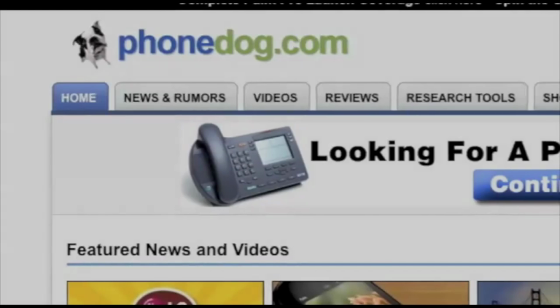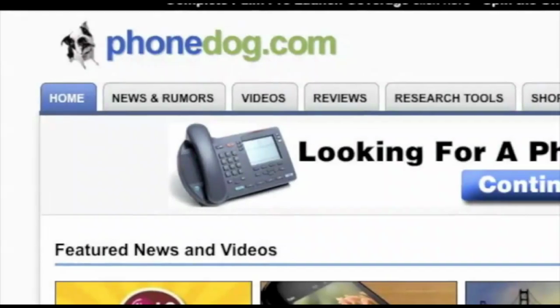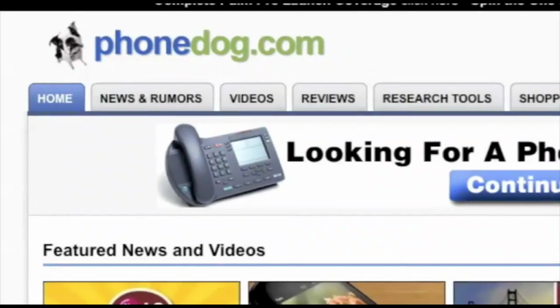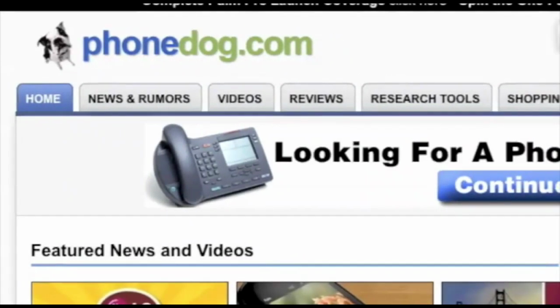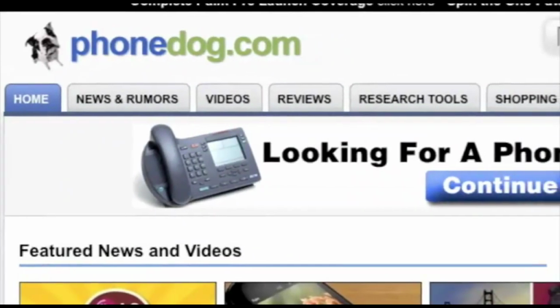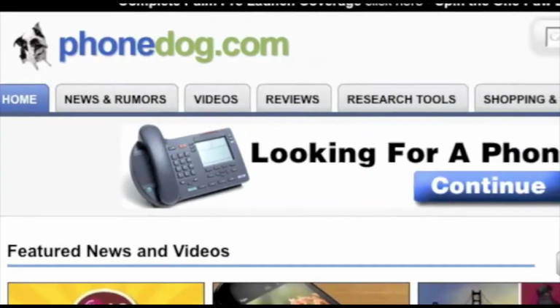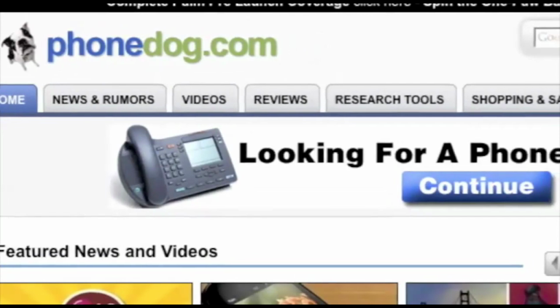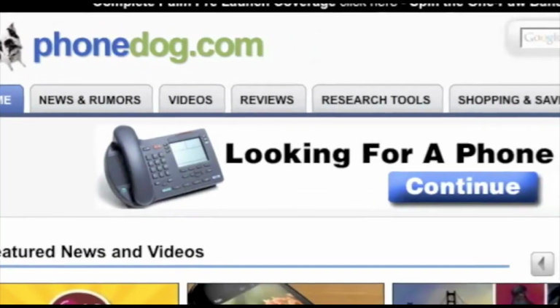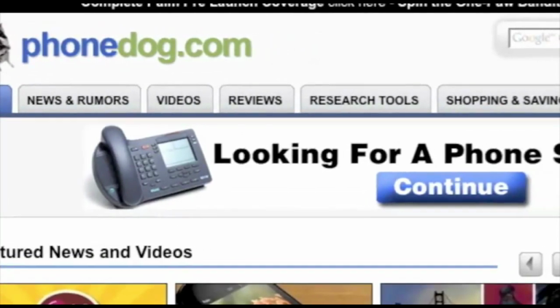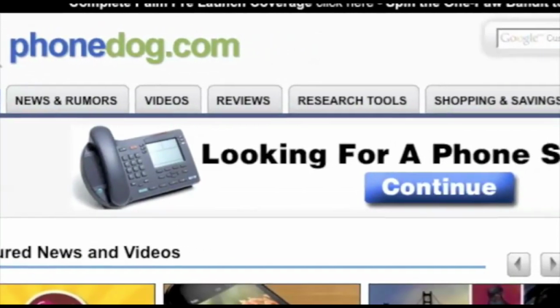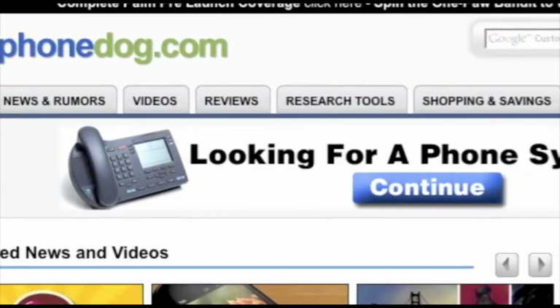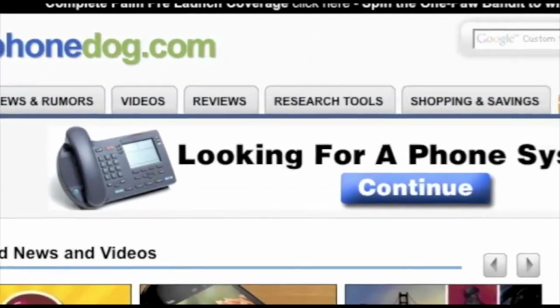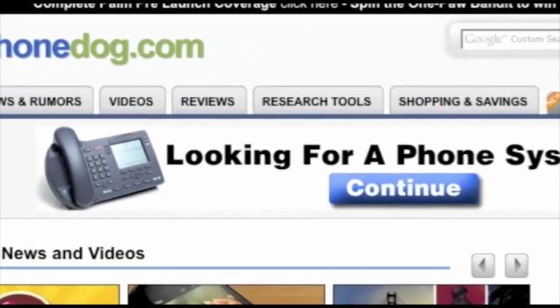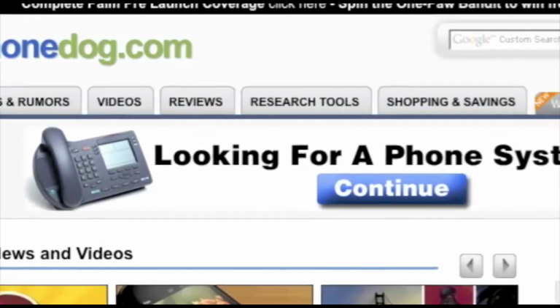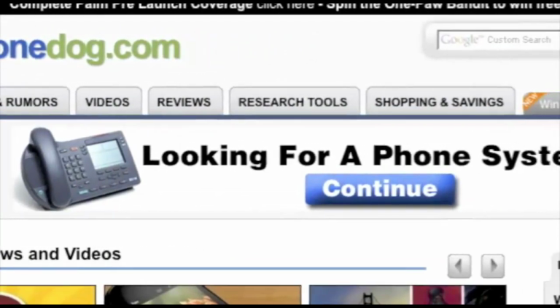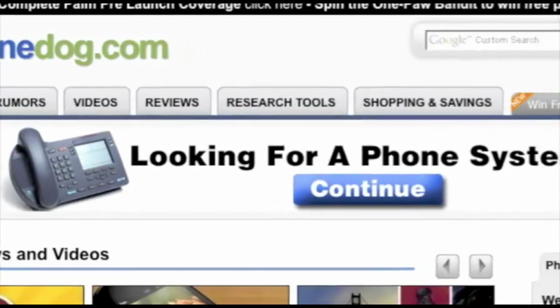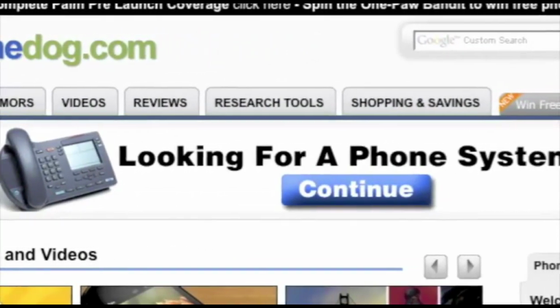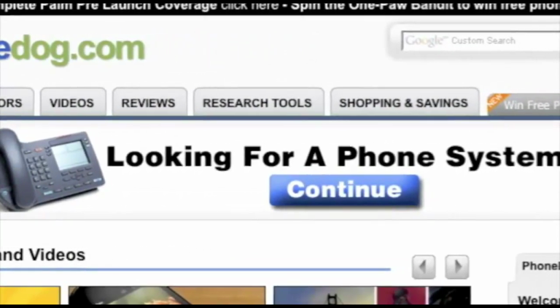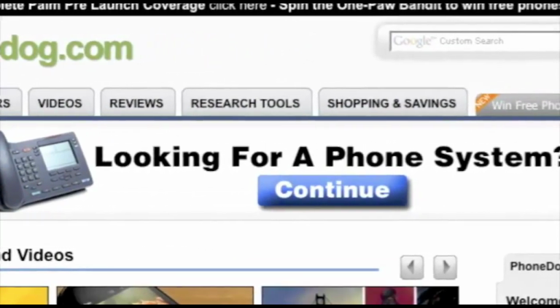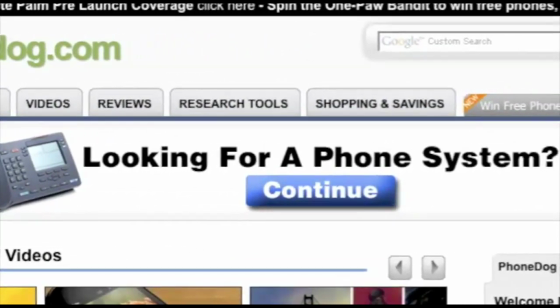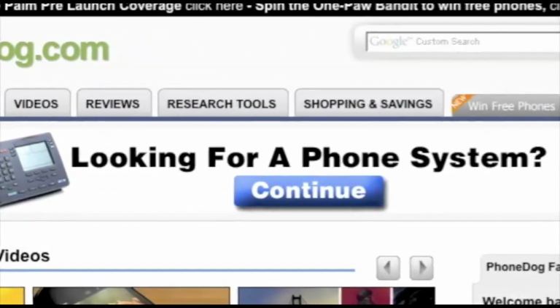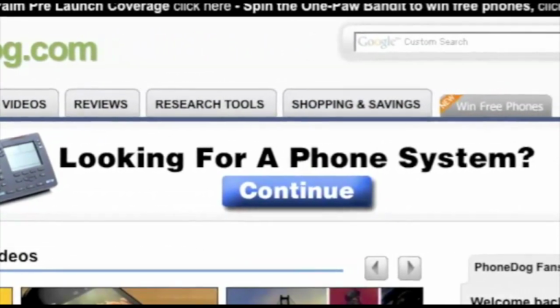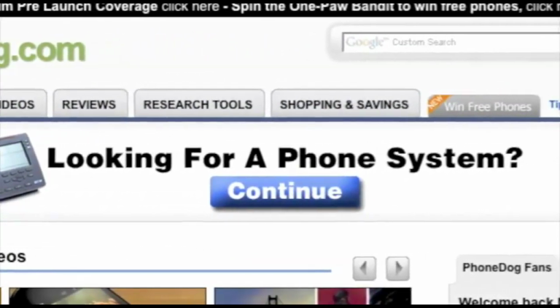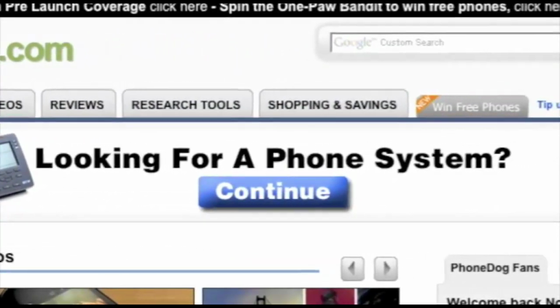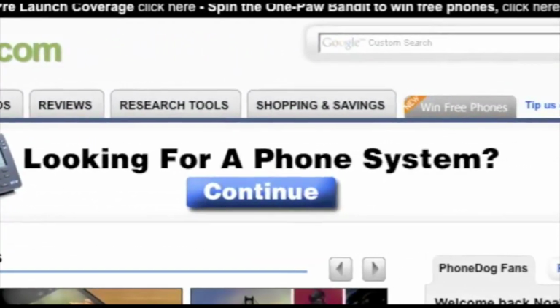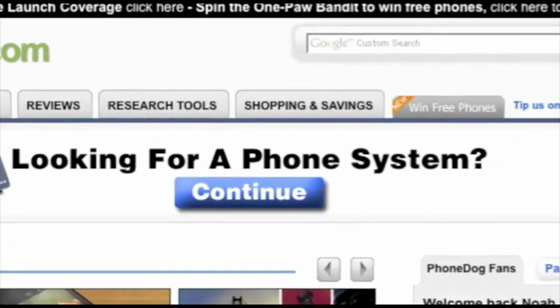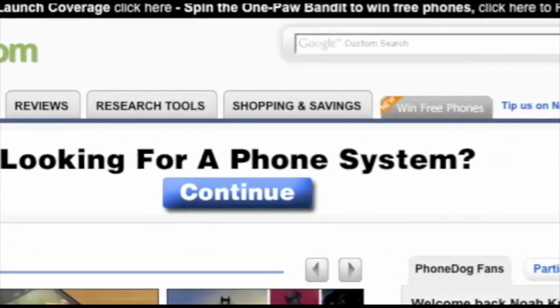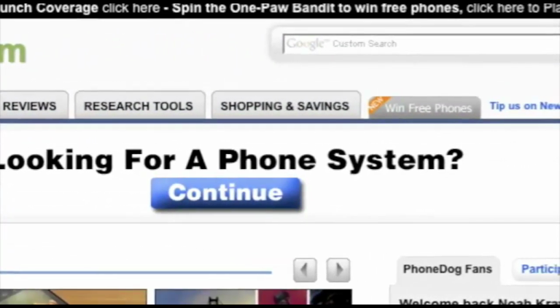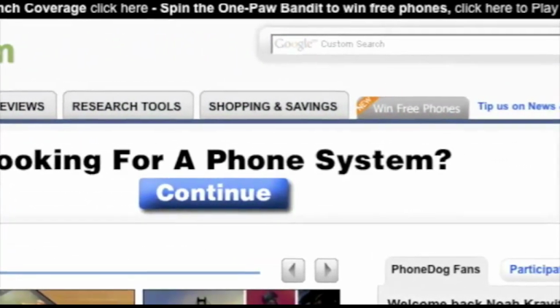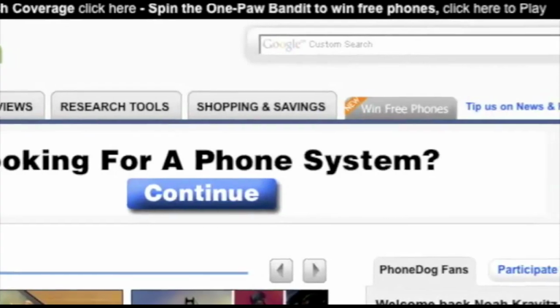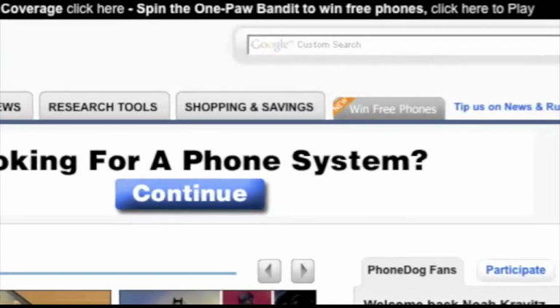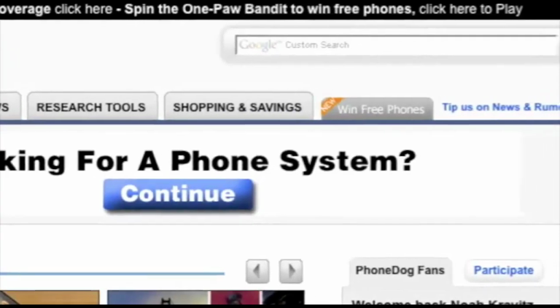Hey, after watching this video, check out the new PhoneDog.com homepage and play the OnePod Bandit for your chance to win free phones.